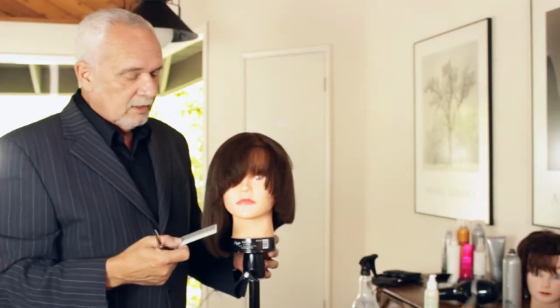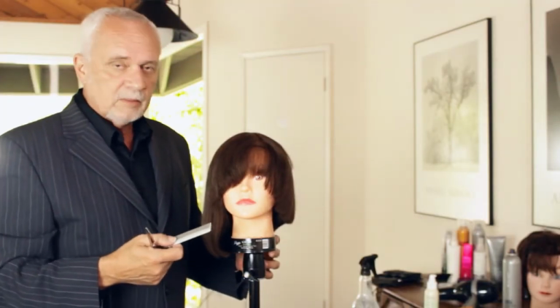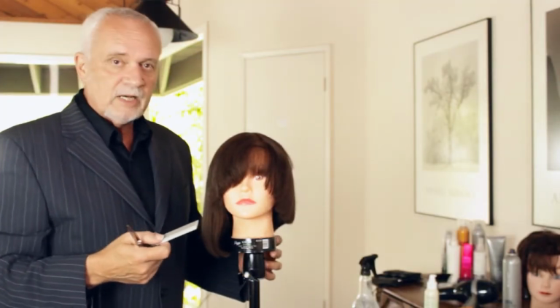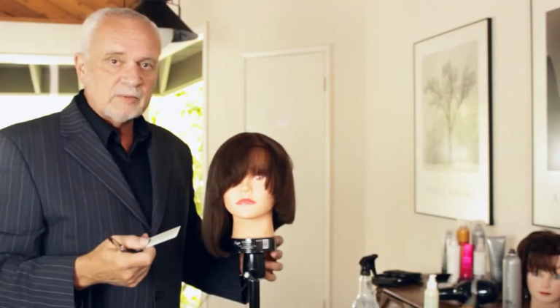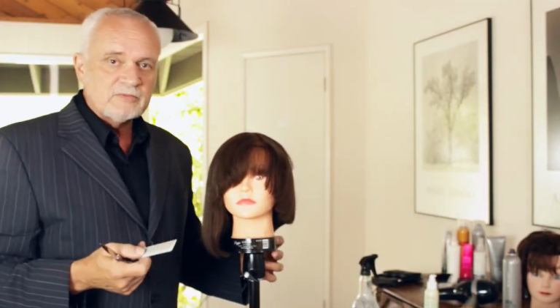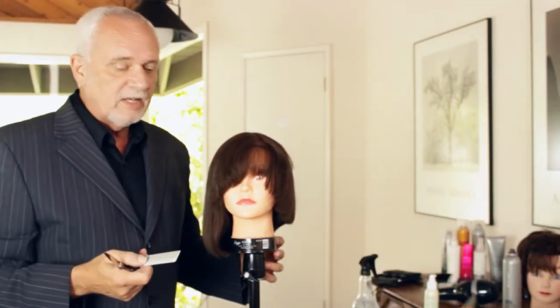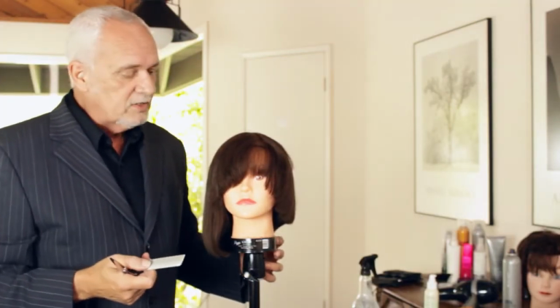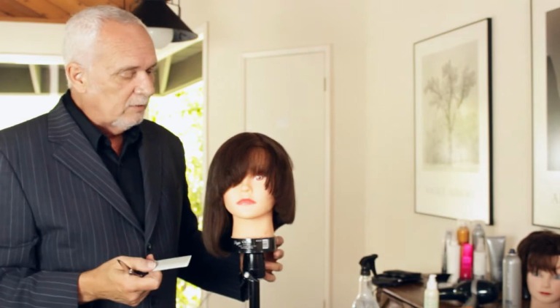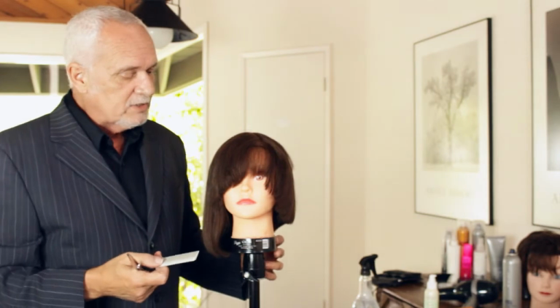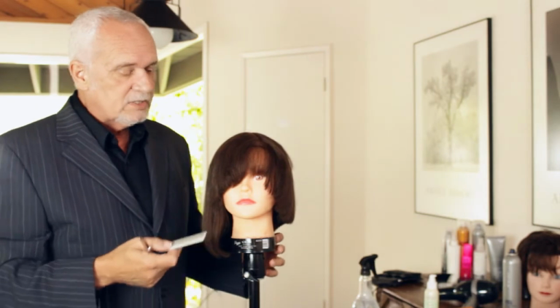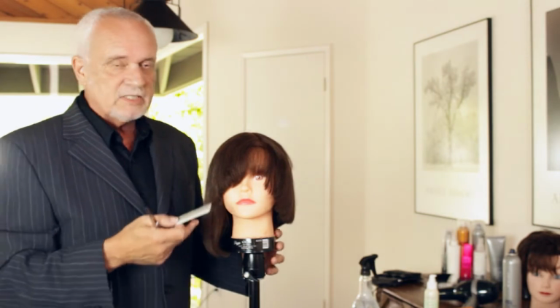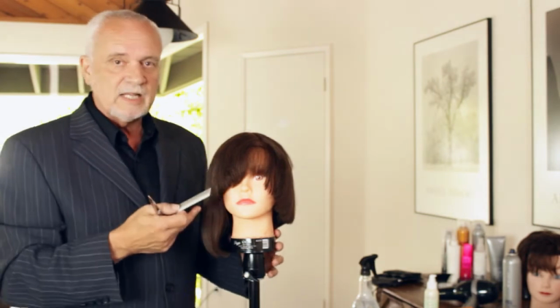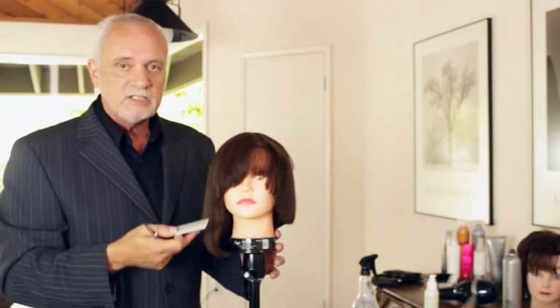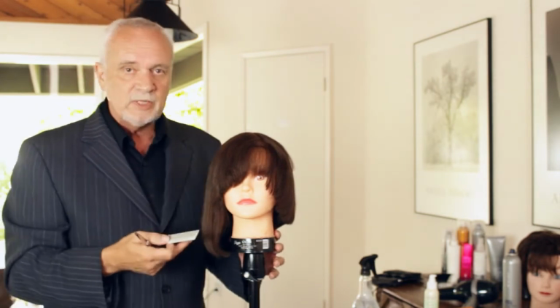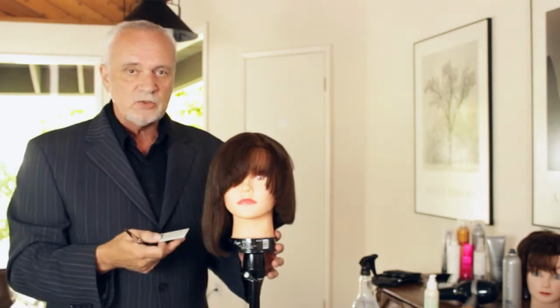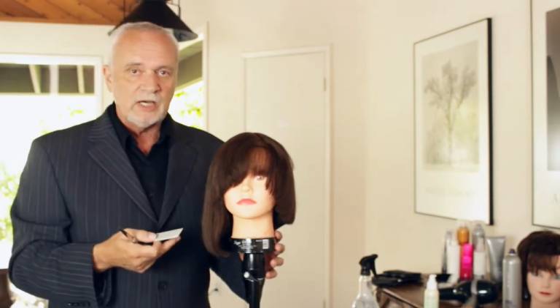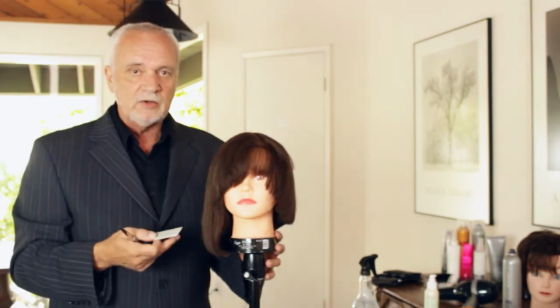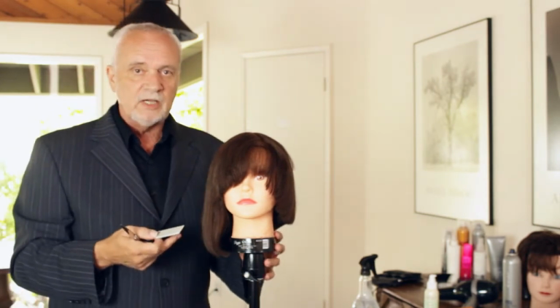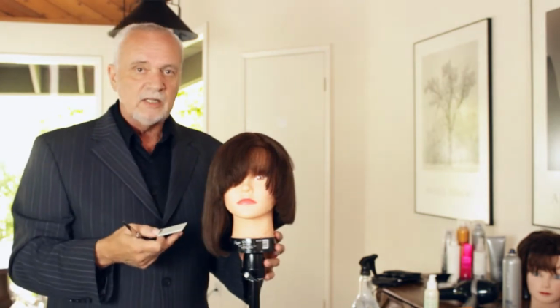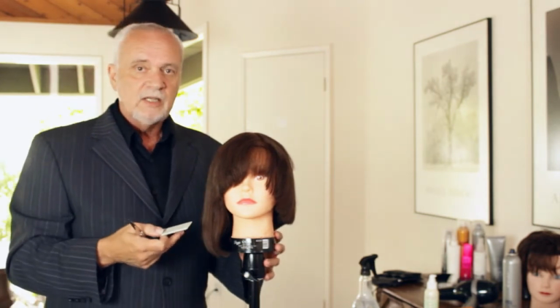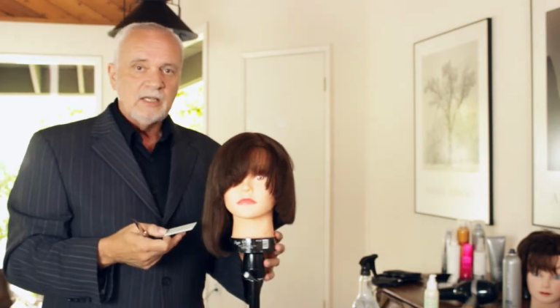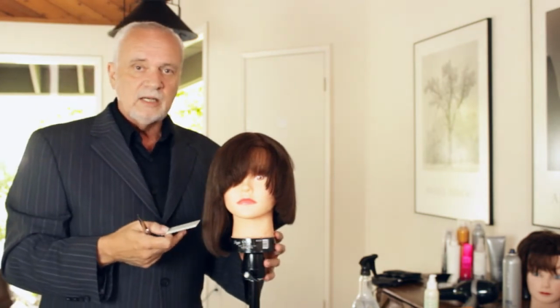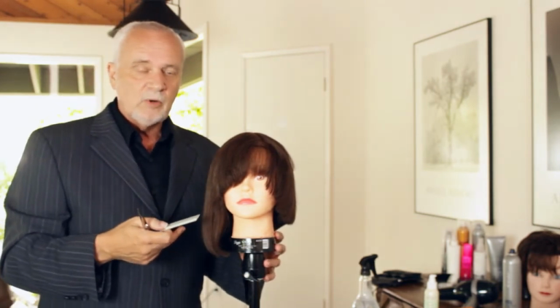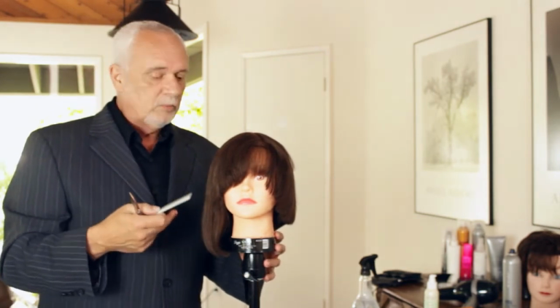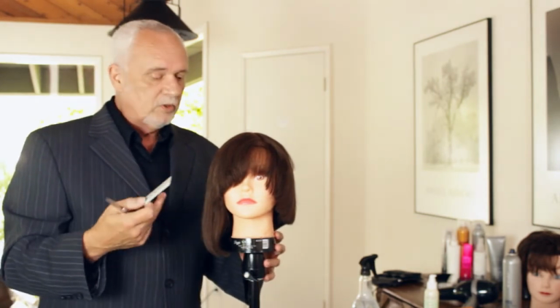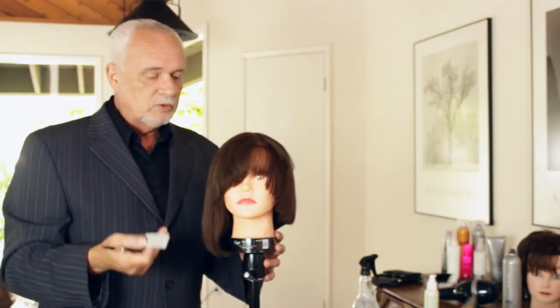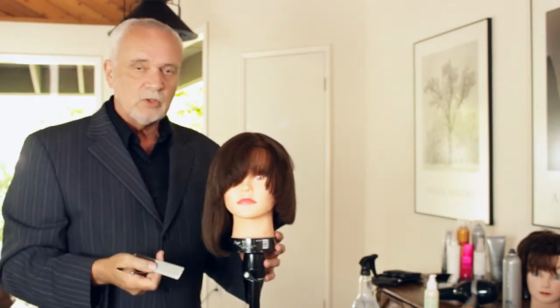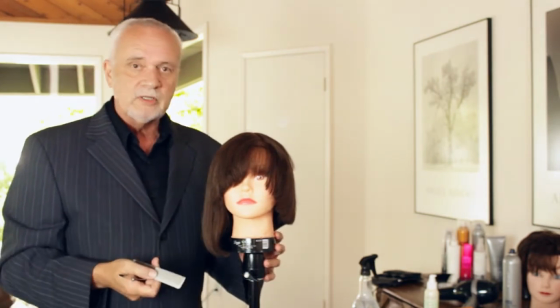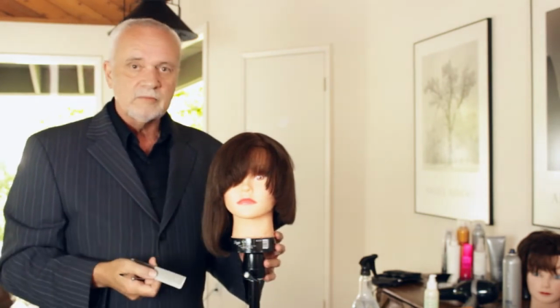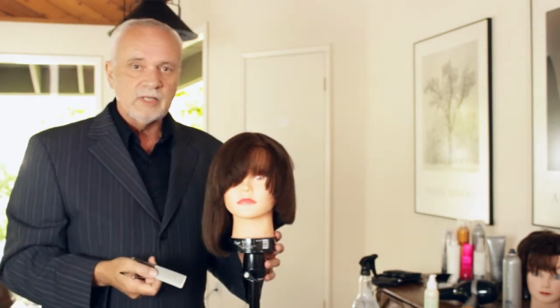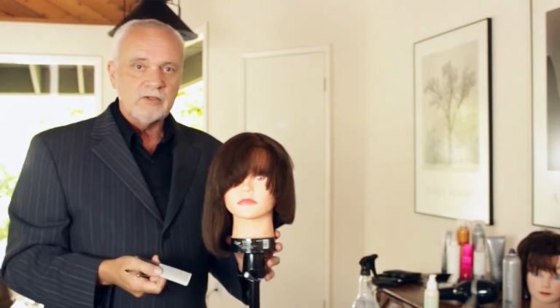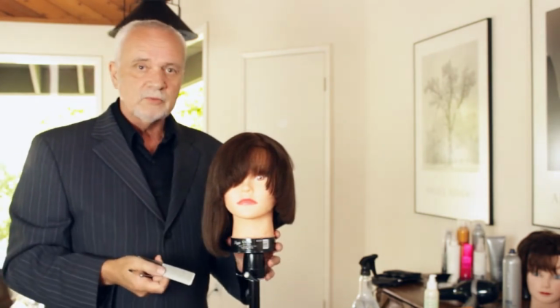Again, my name is Van Thomas. This is an asymmetric haircut, and I'm hoping you enjoyed it. Thank you.